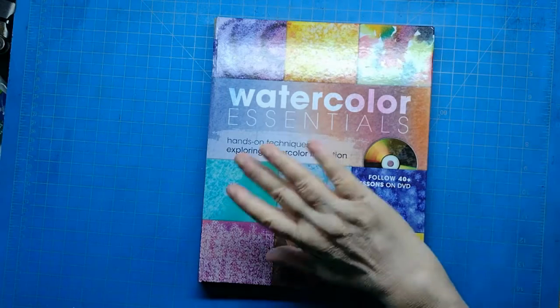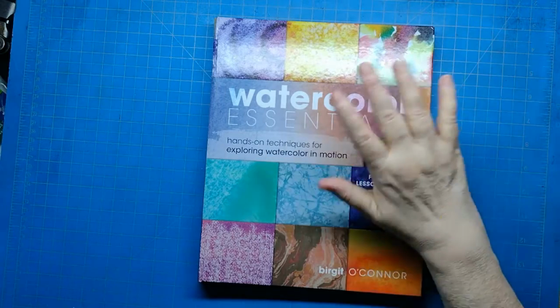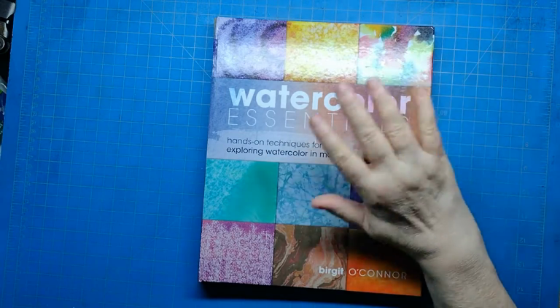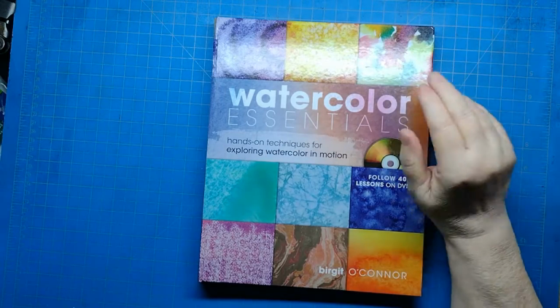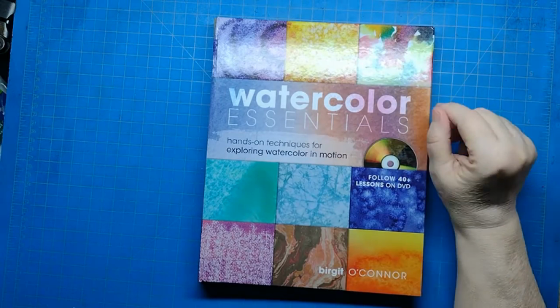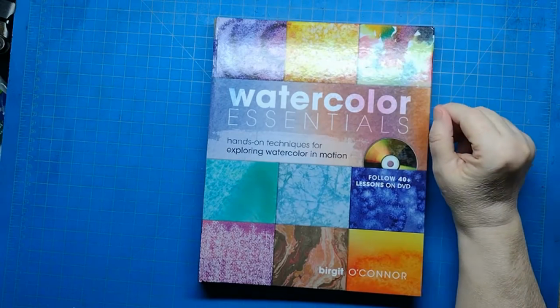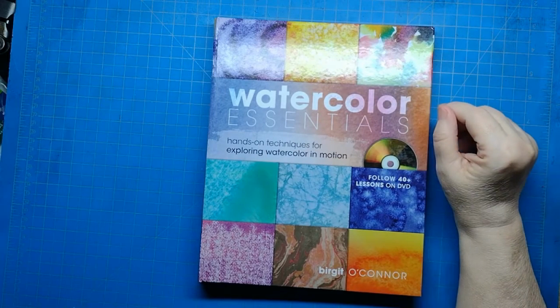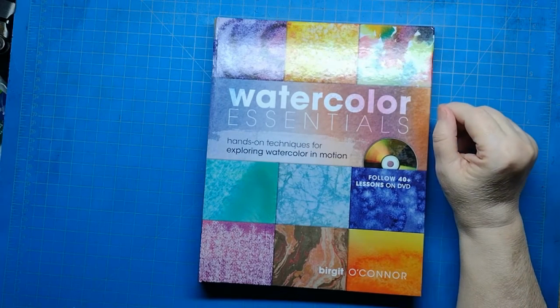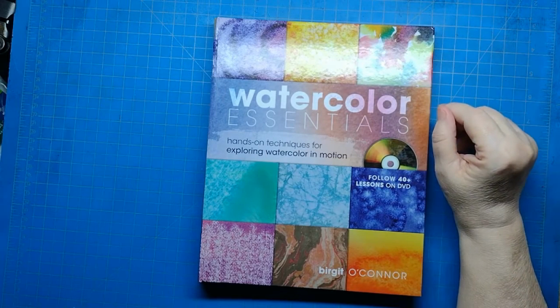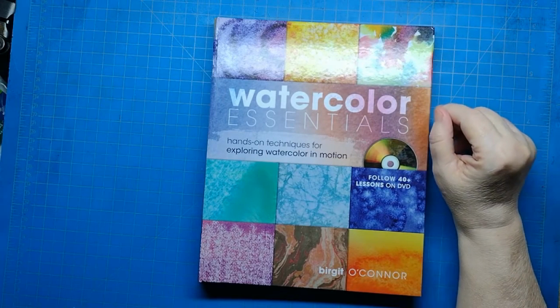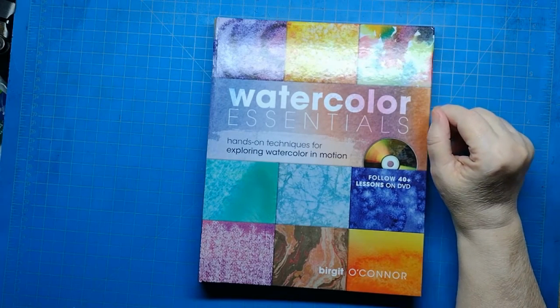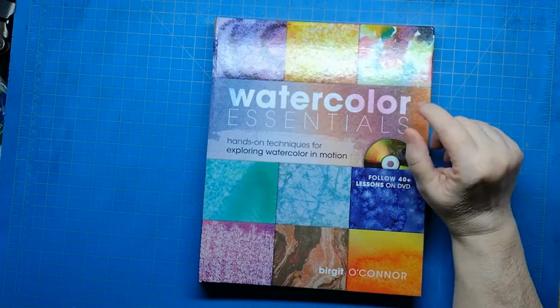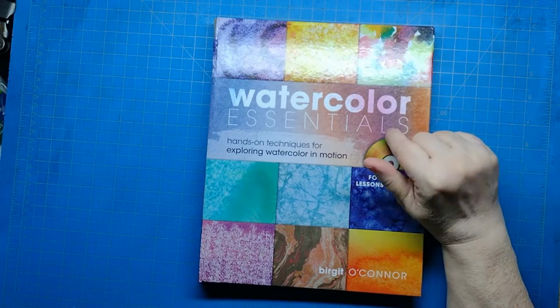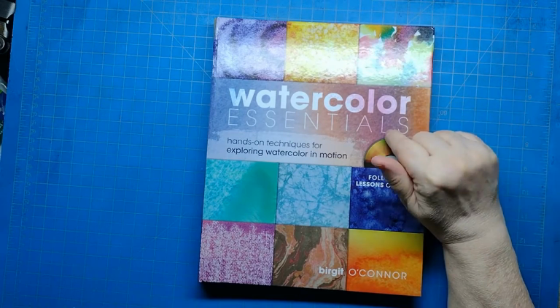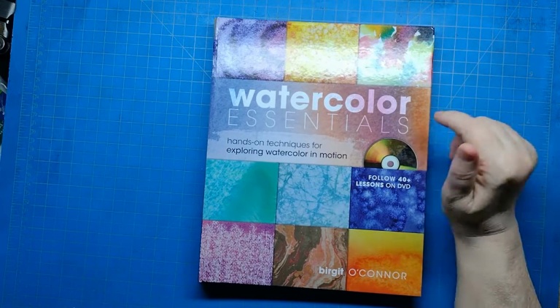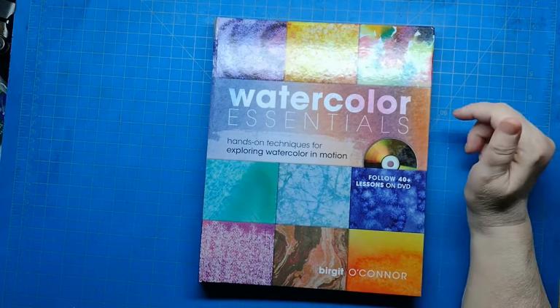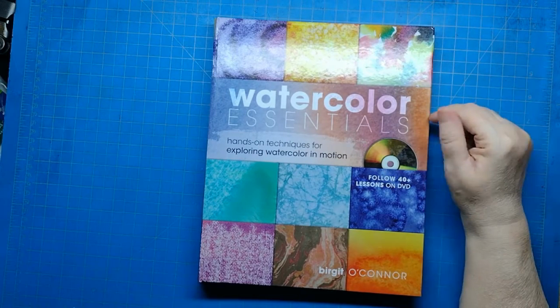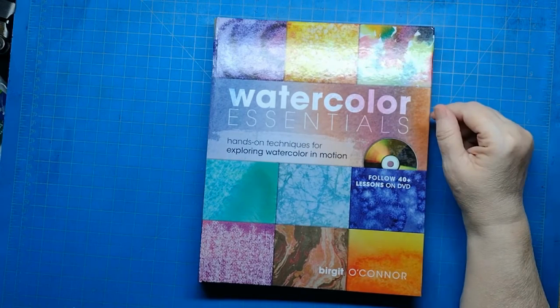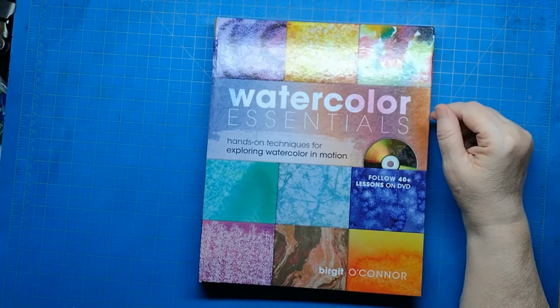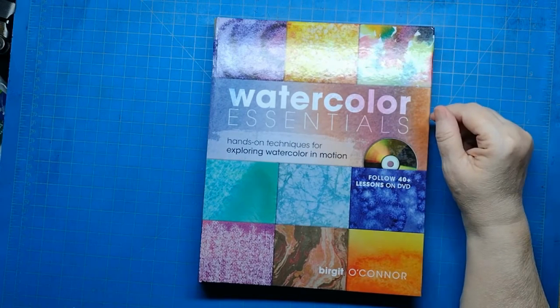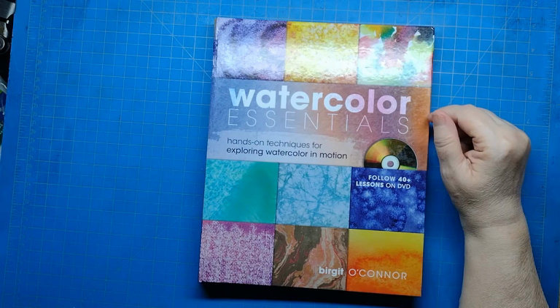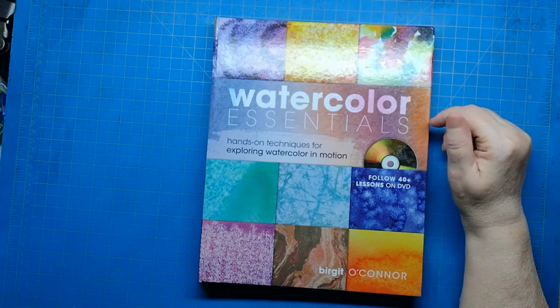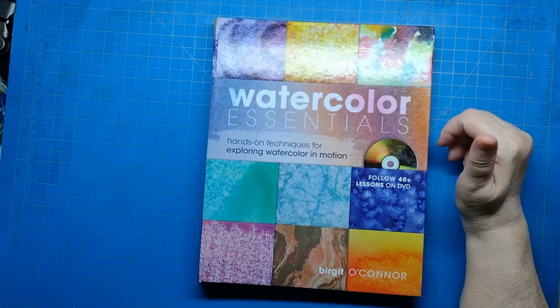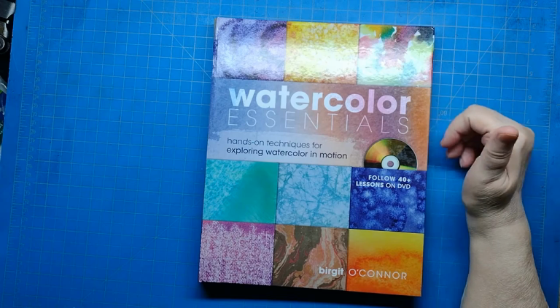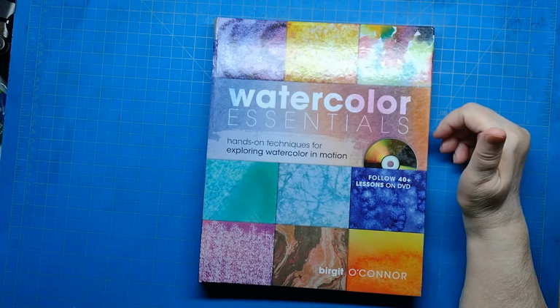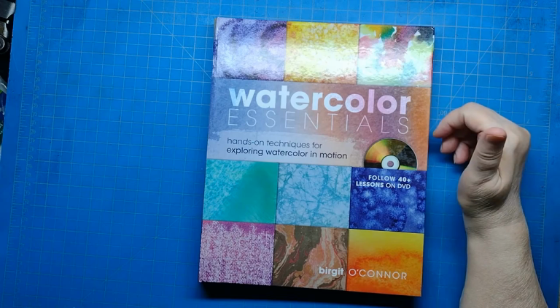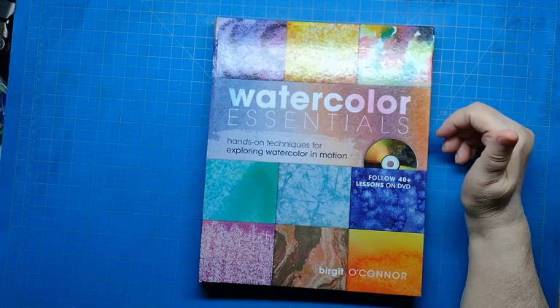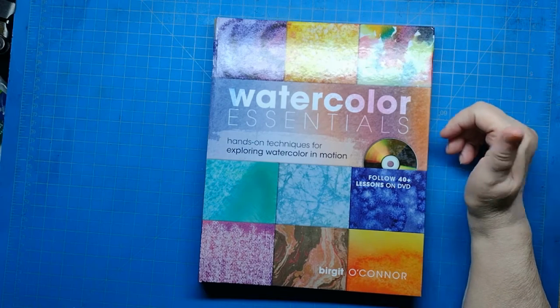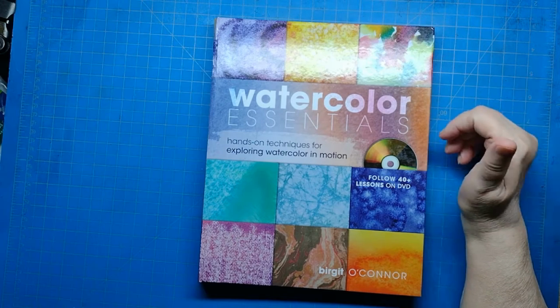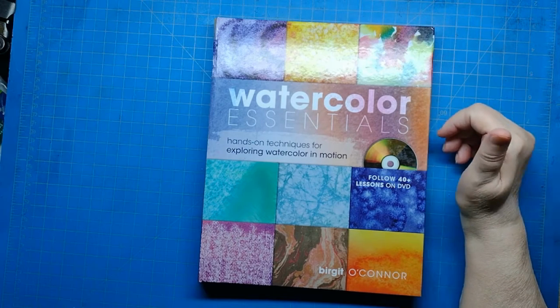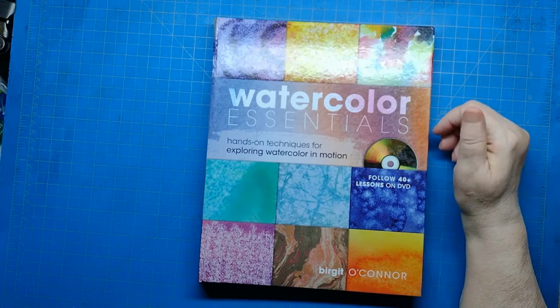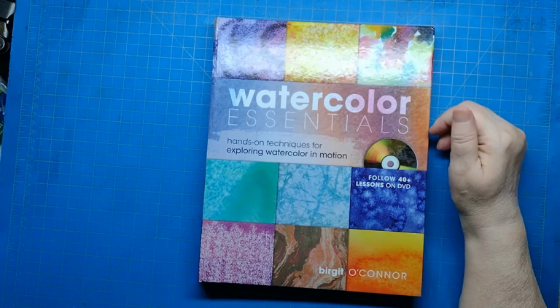Hi everyone, my name is Della Phillips. I'm an artist, also known as the Bicycle Way. How you doing today?